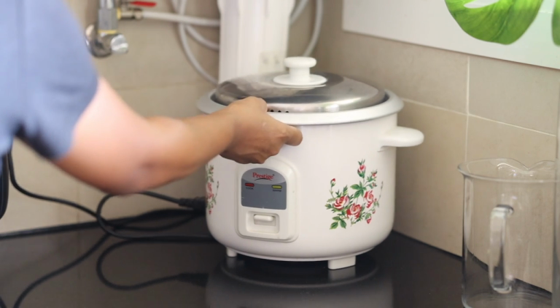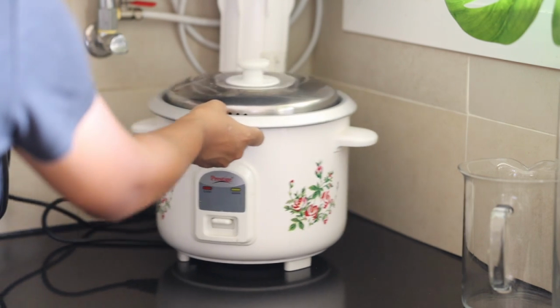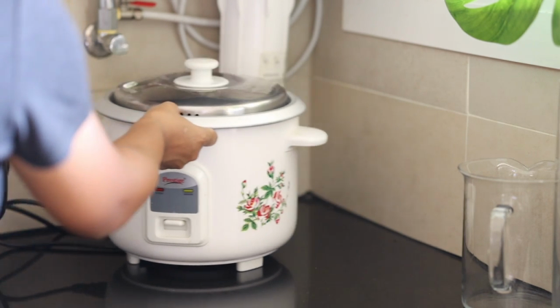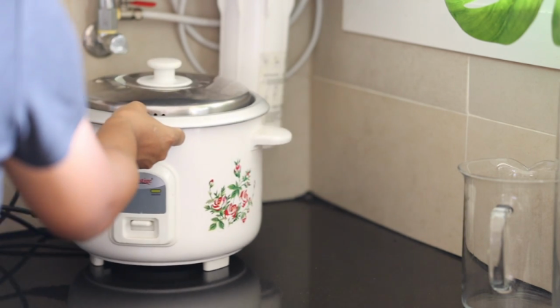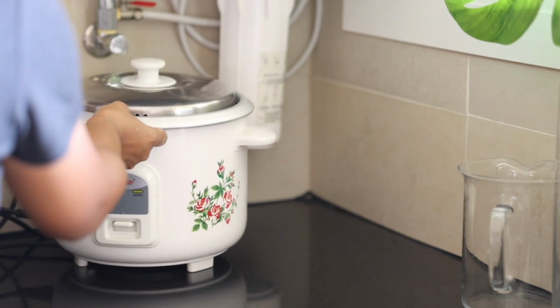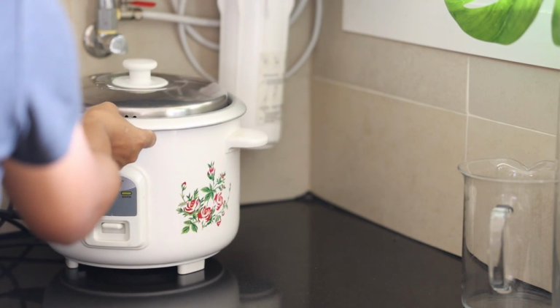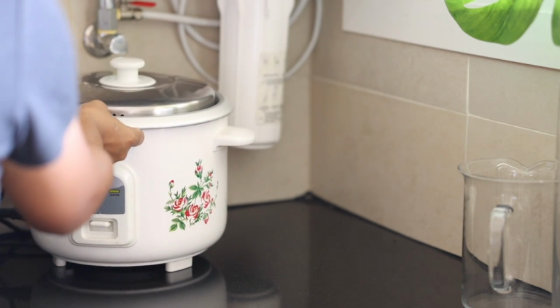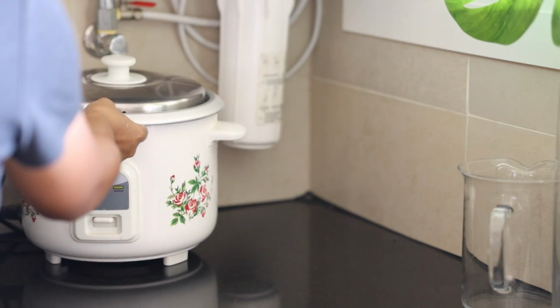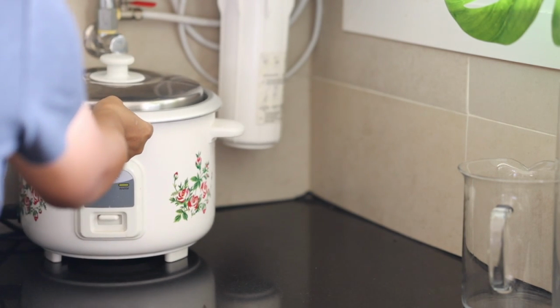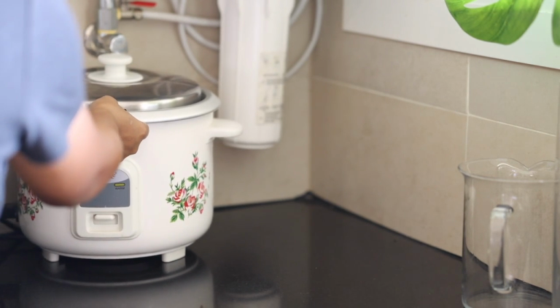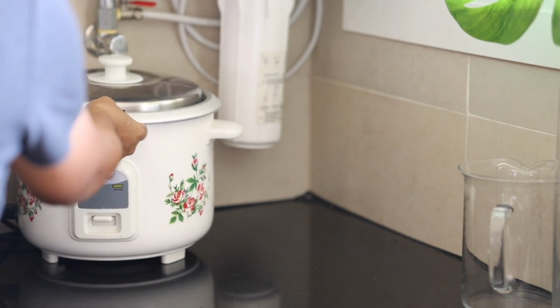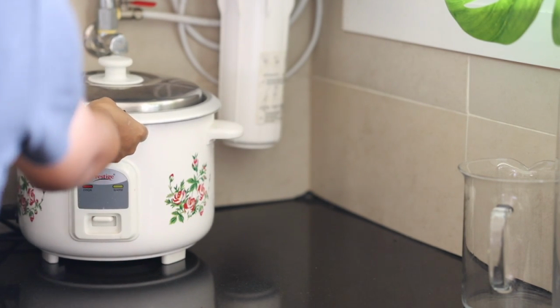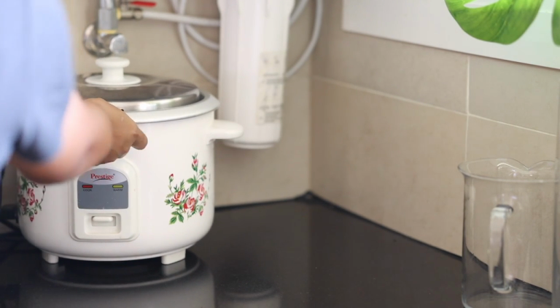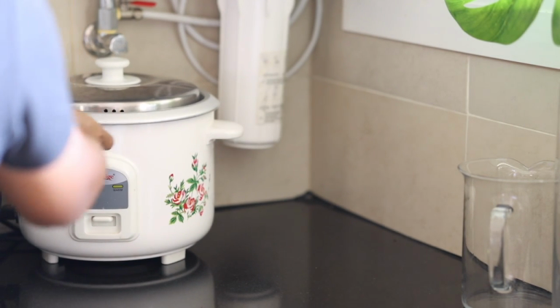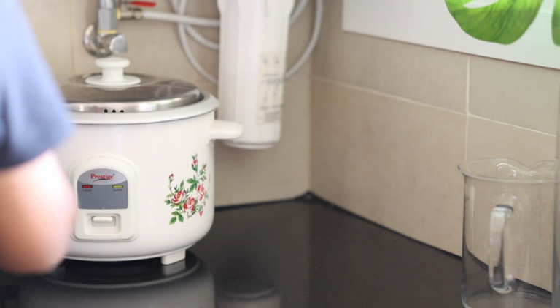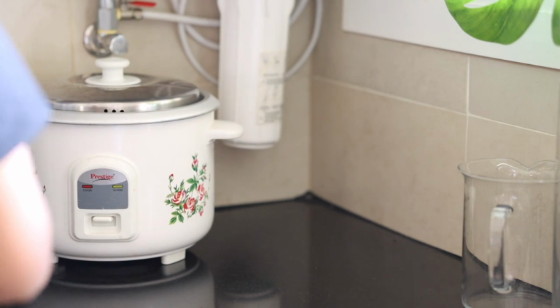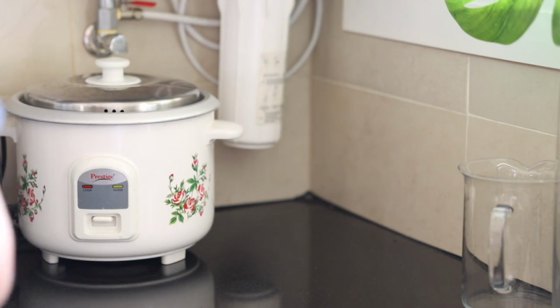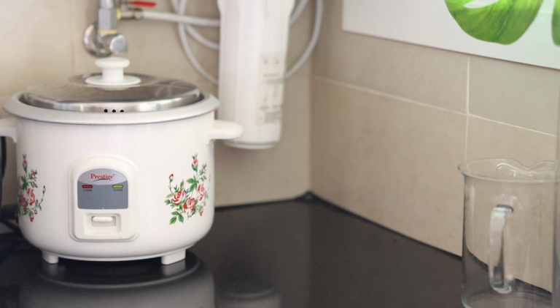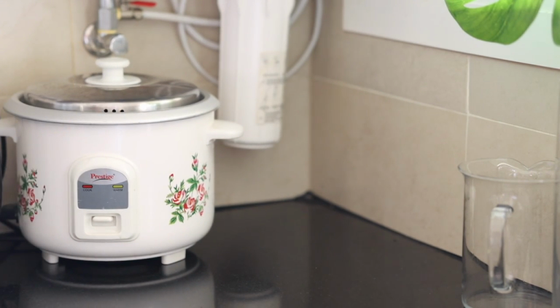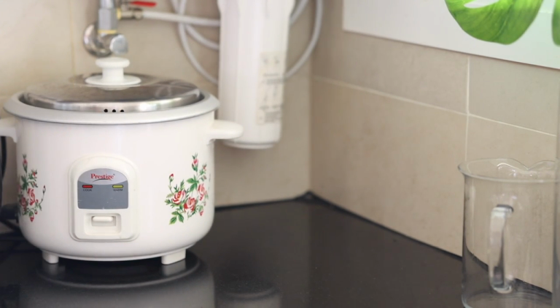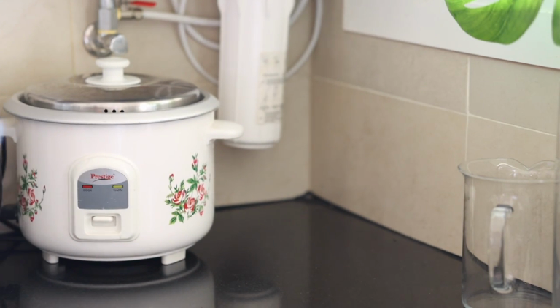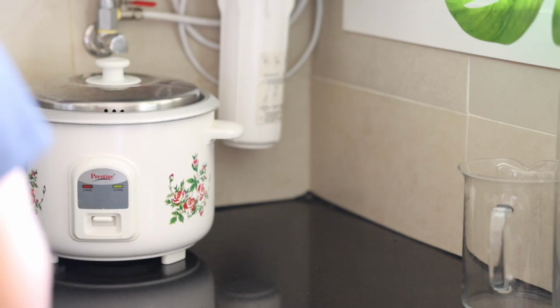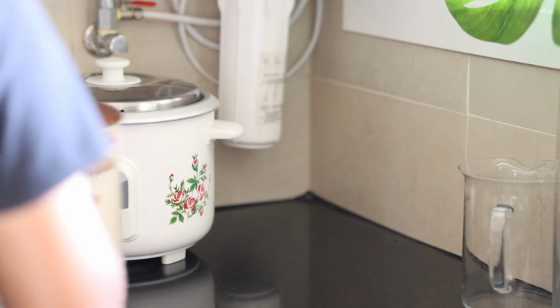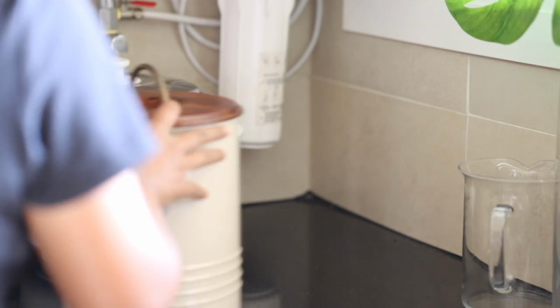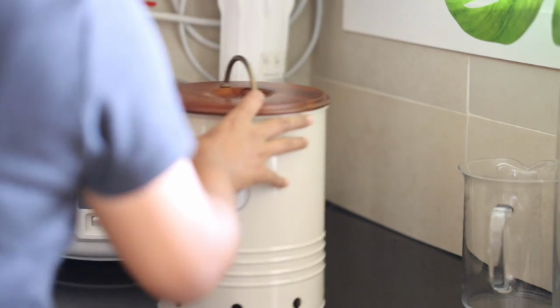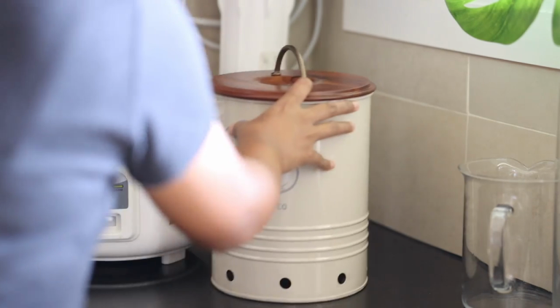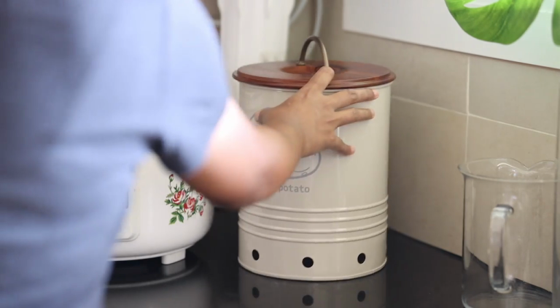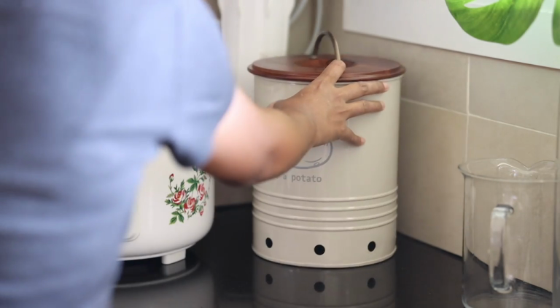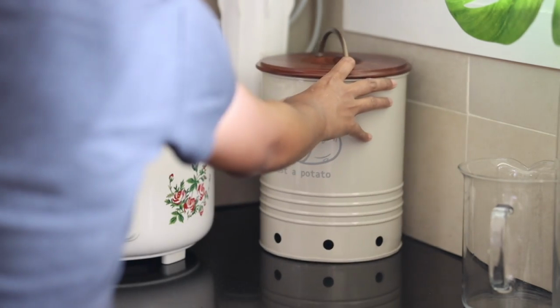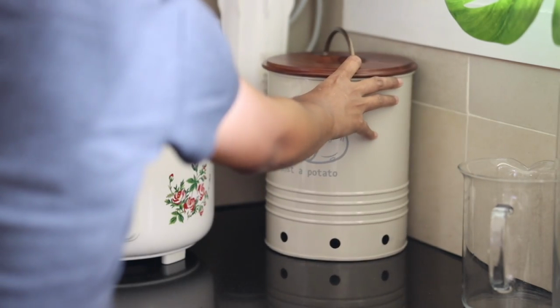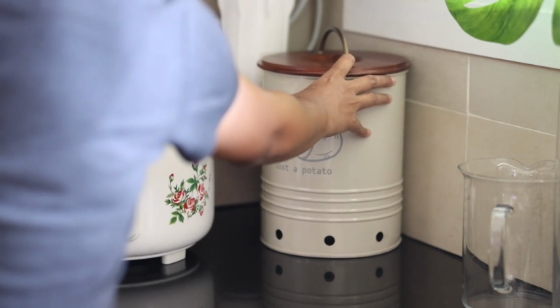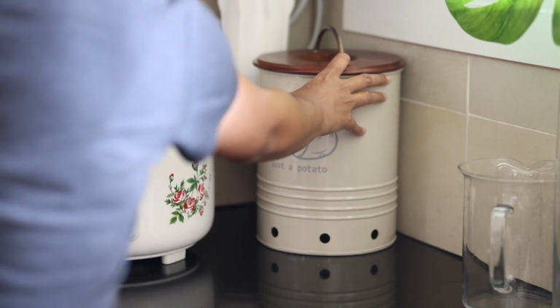I am going to create some space on the right side corner of my kitchen countertop where the rice cooker stays.